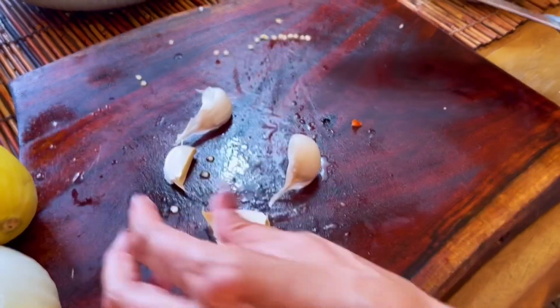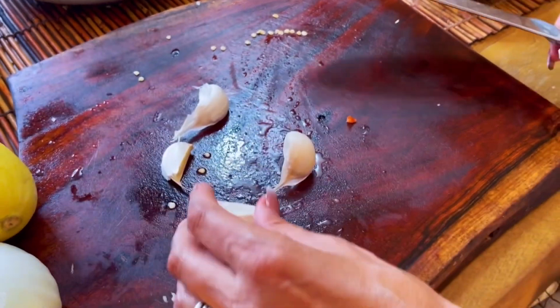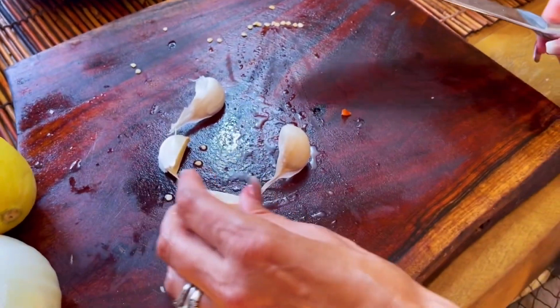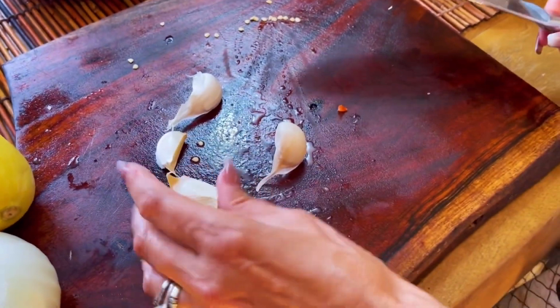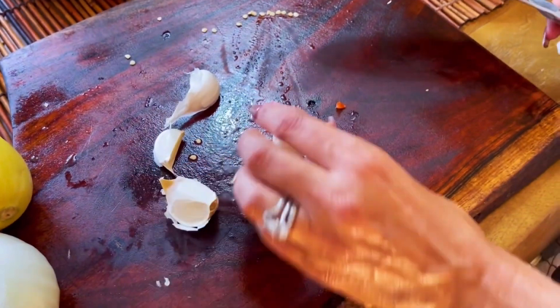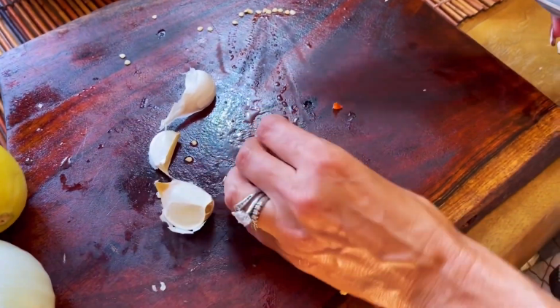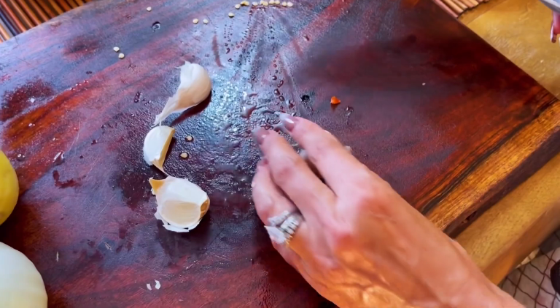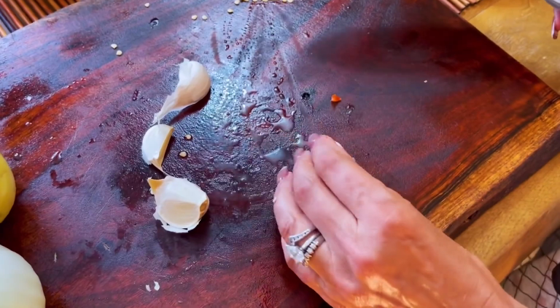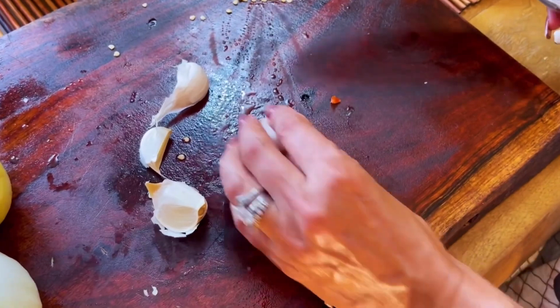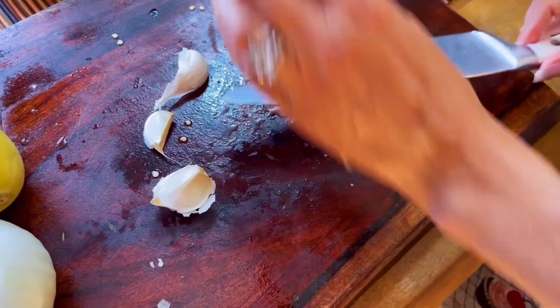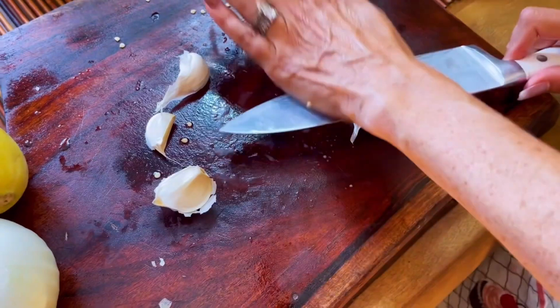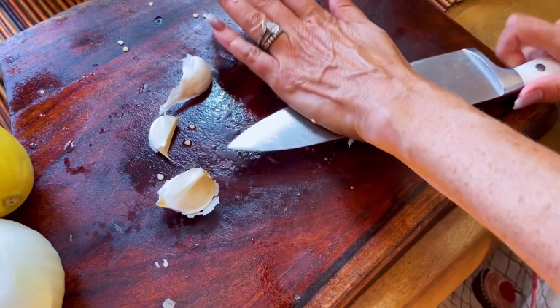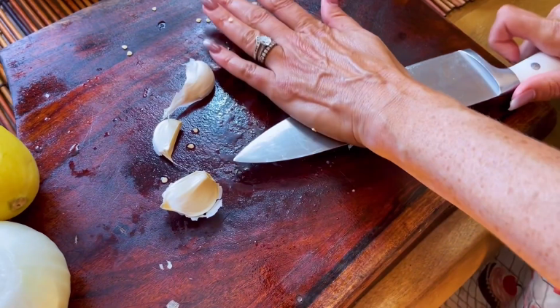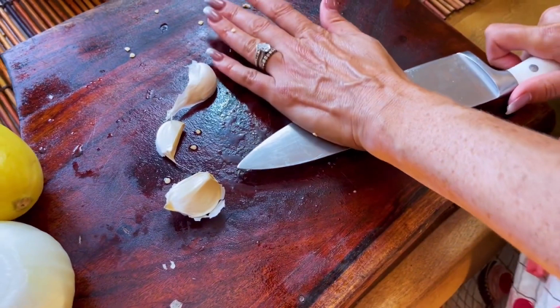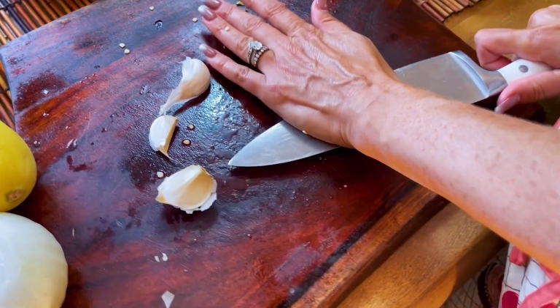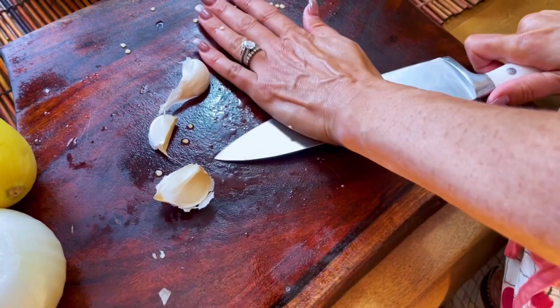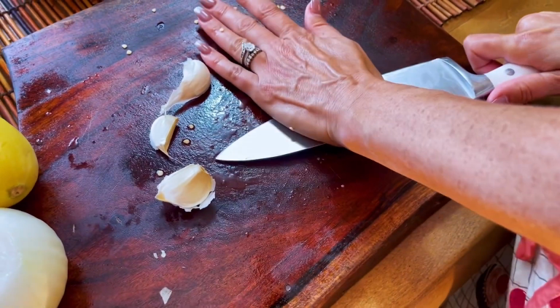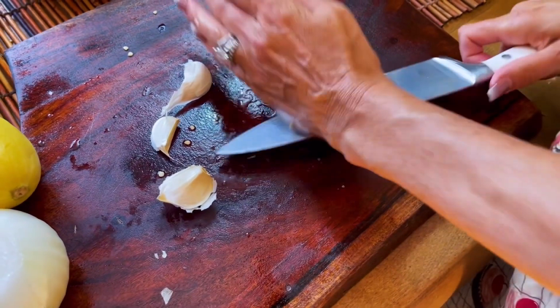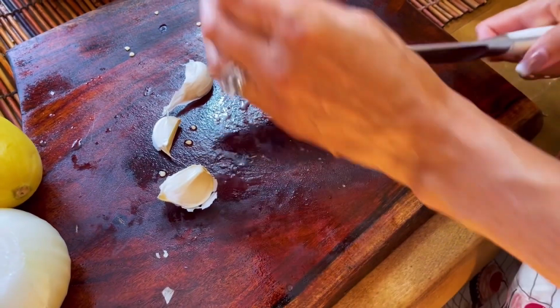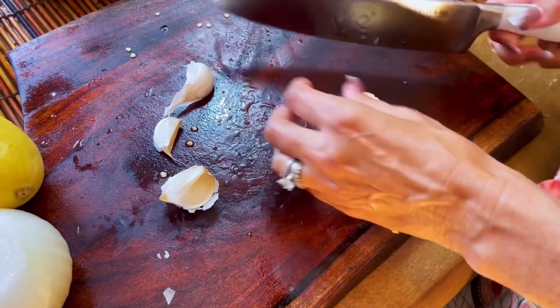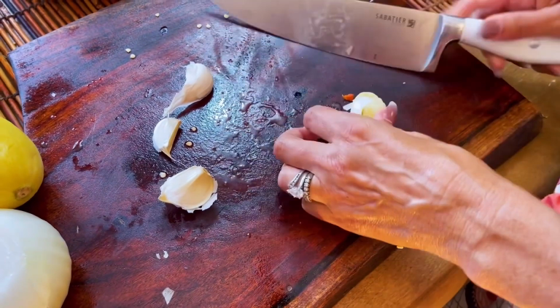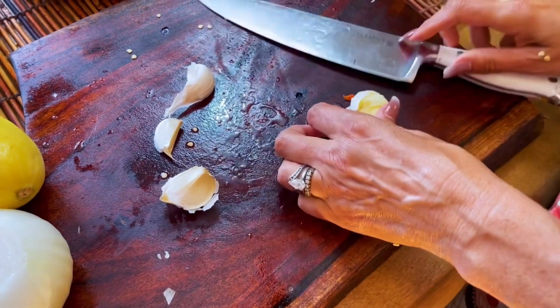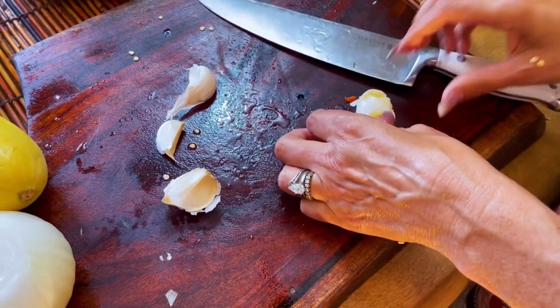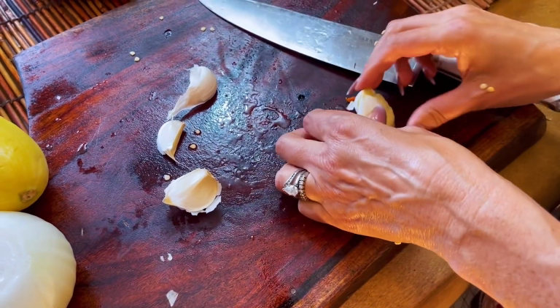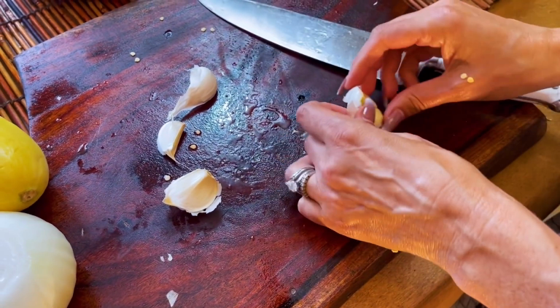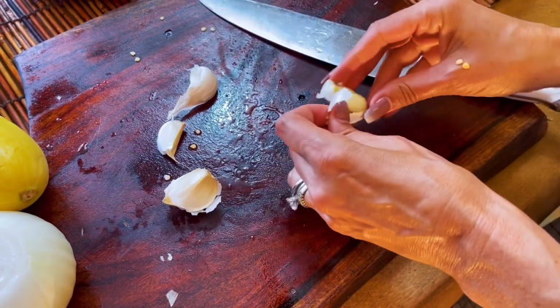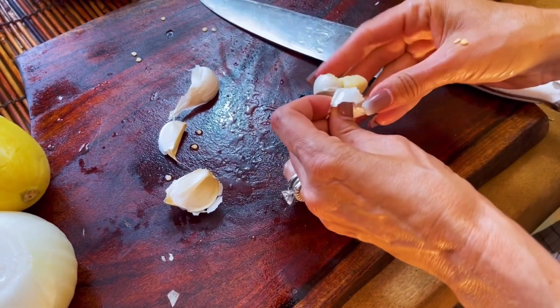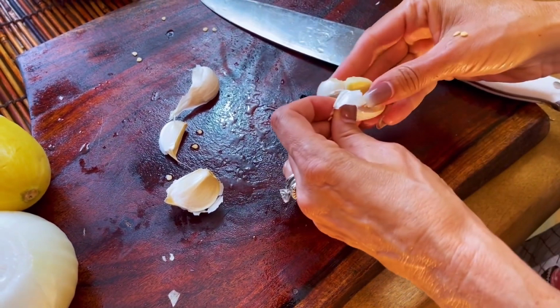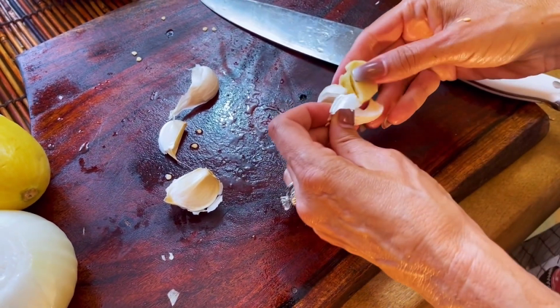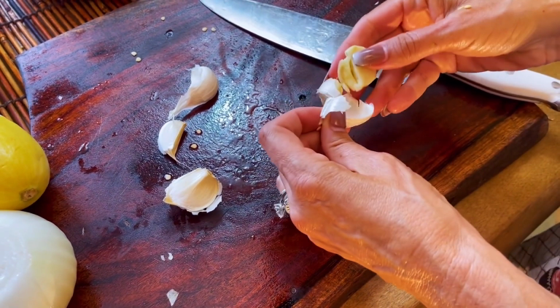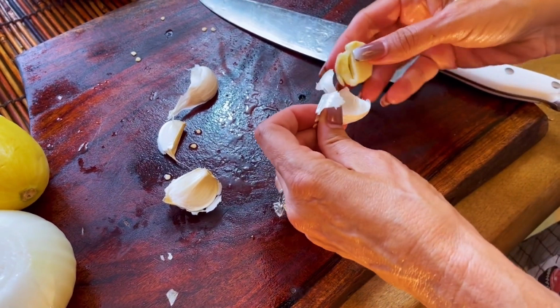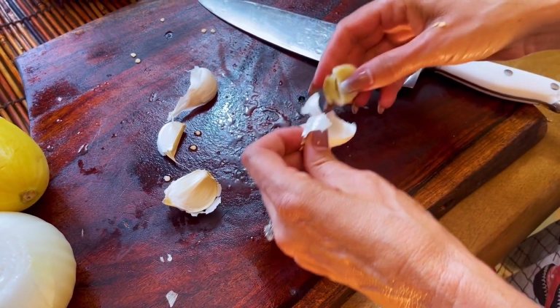So we have four cloves of garlic — master garlic — with a fork and with a knife.